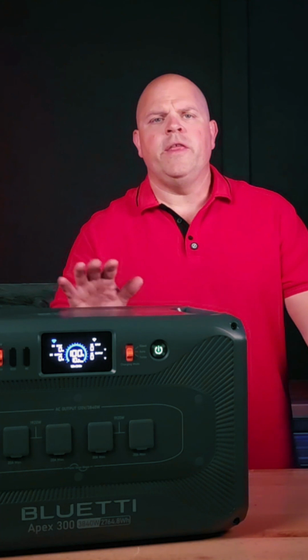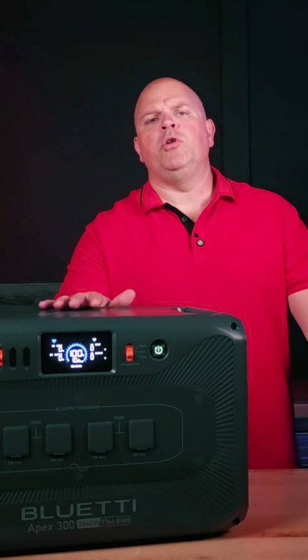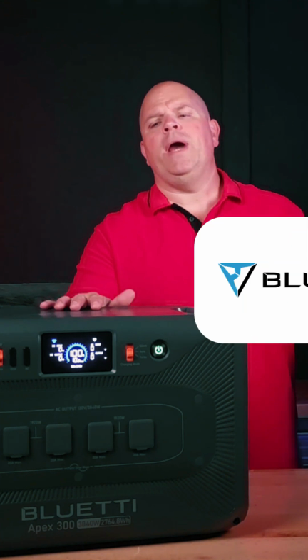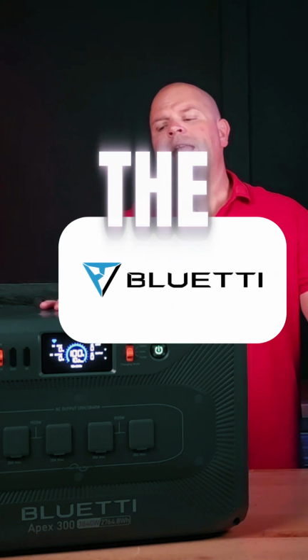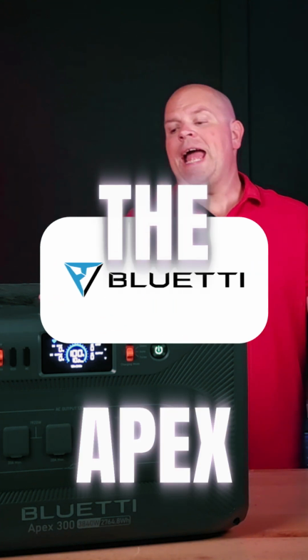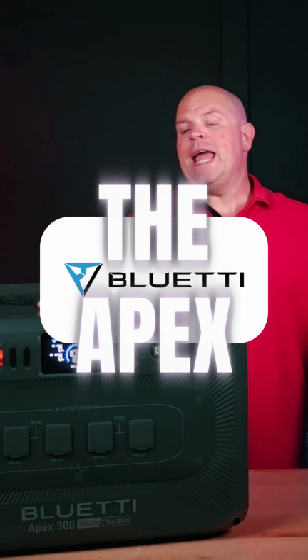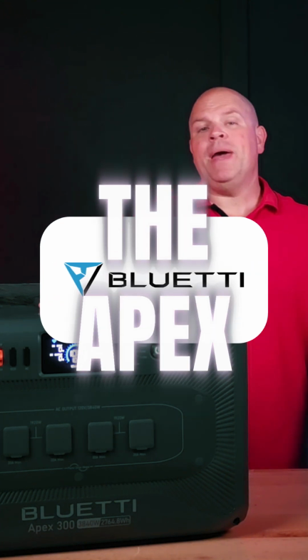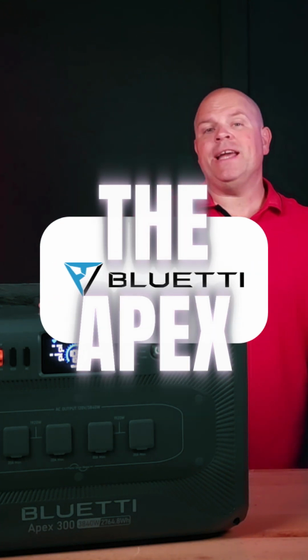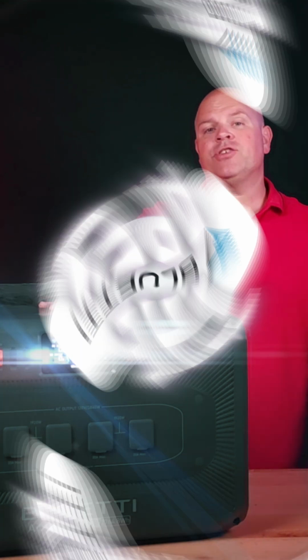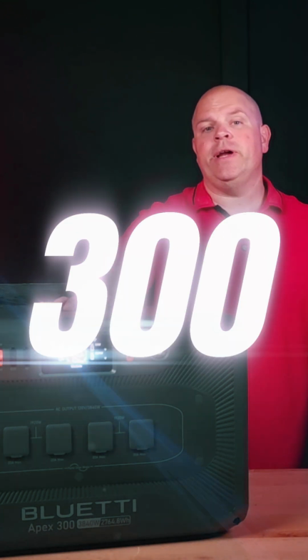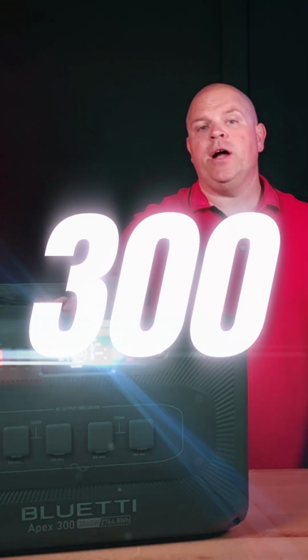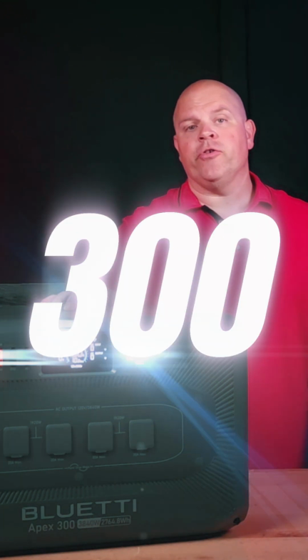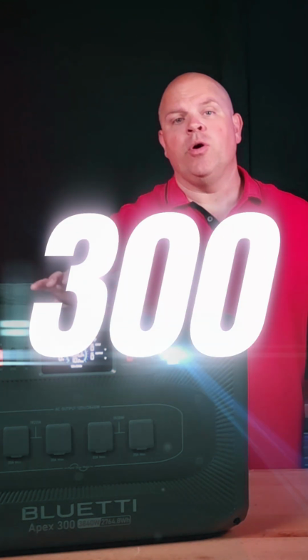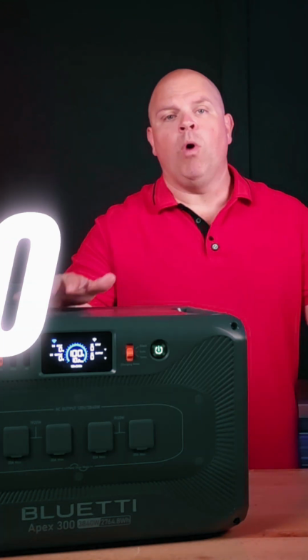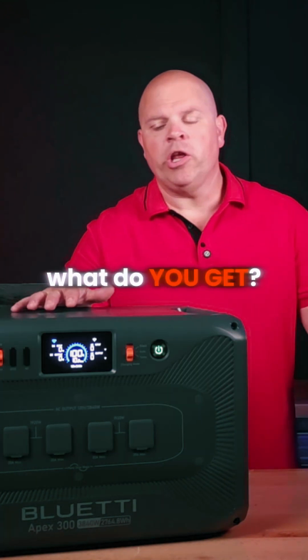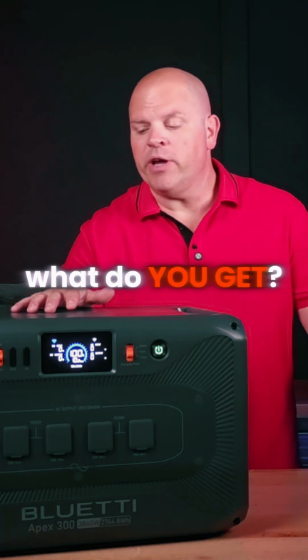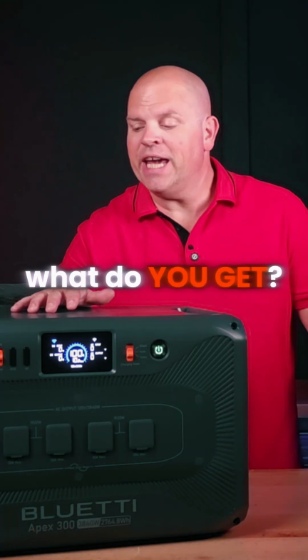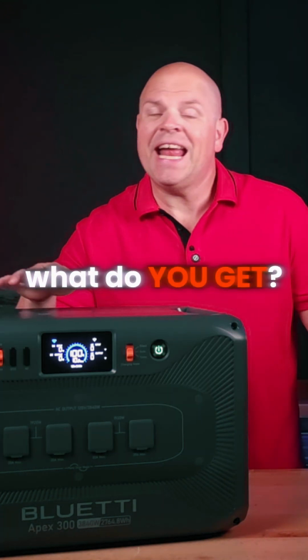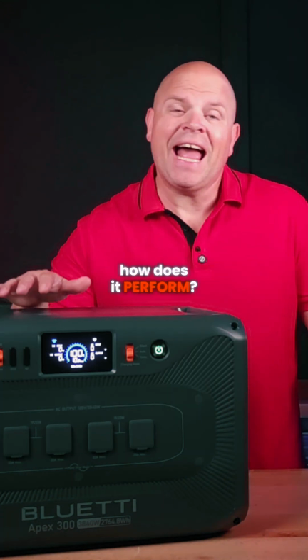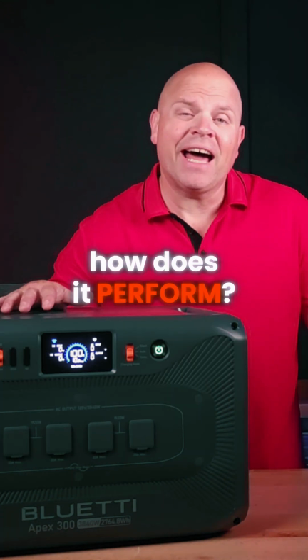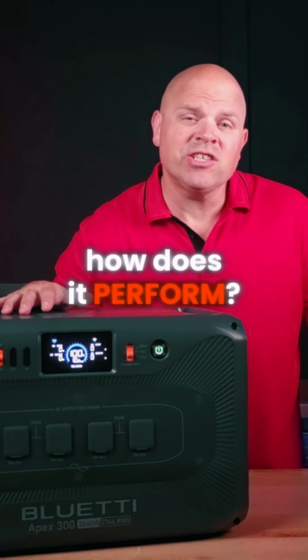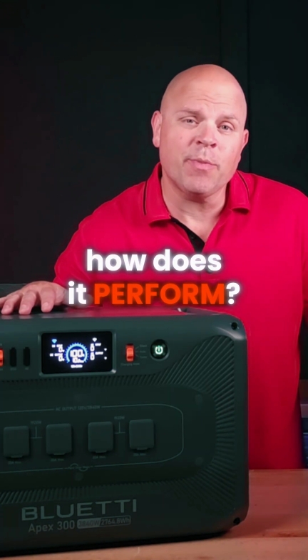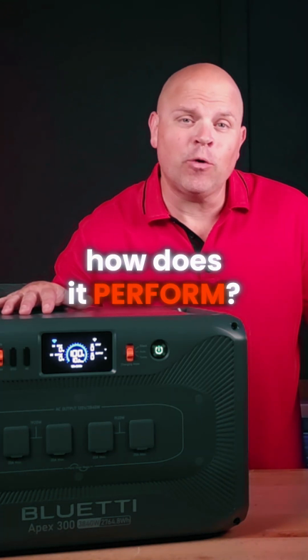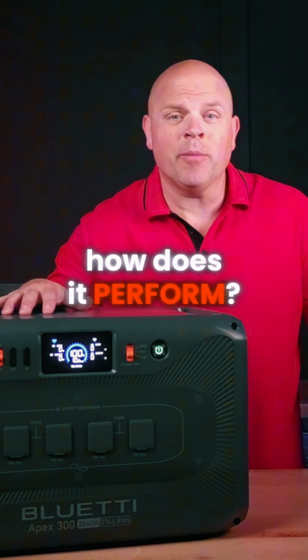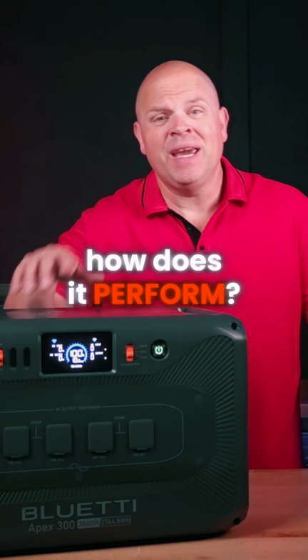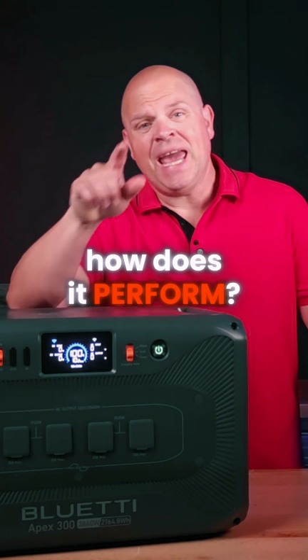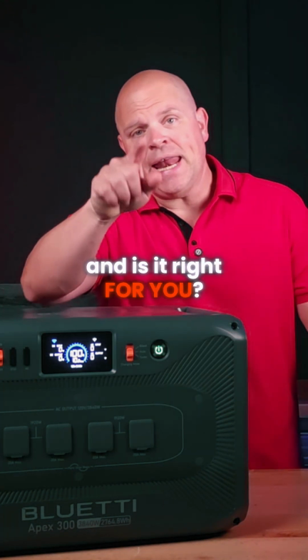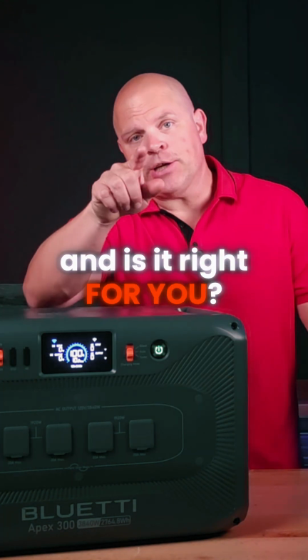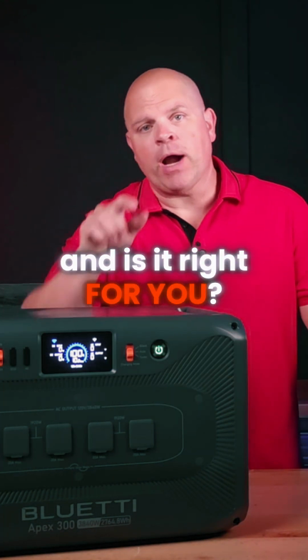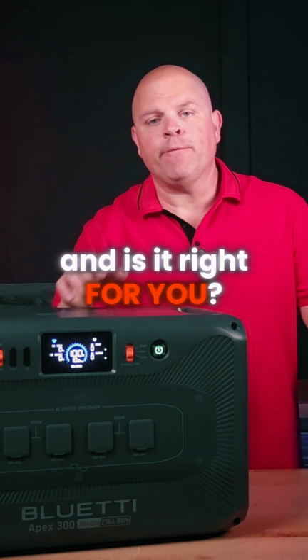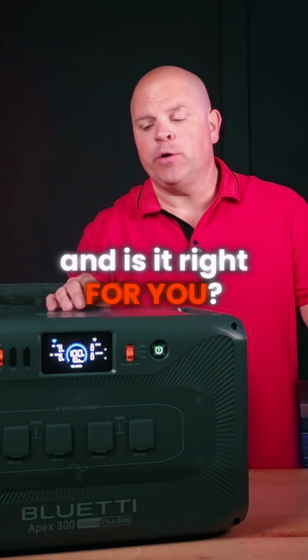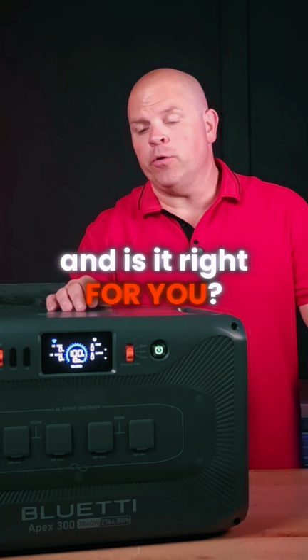The Bluetty Apex 300: what do you get, how does it perform, and is it right for you?